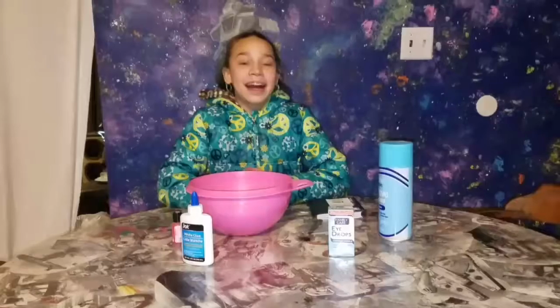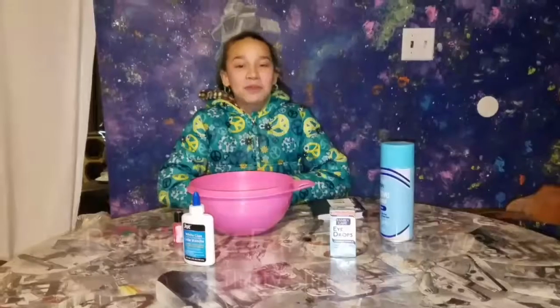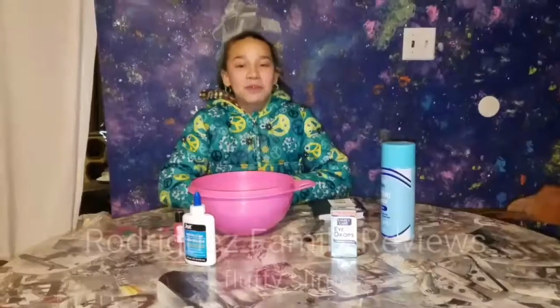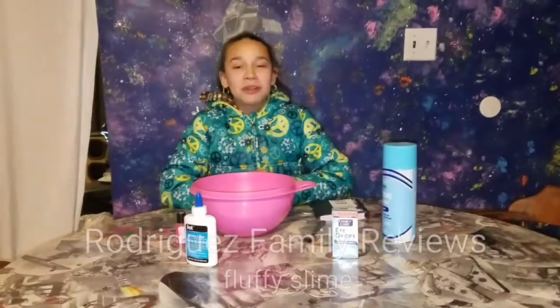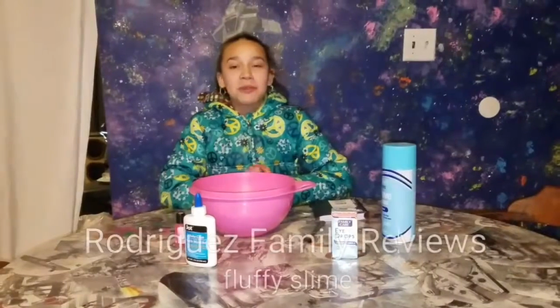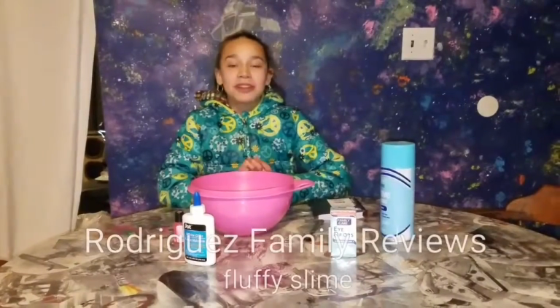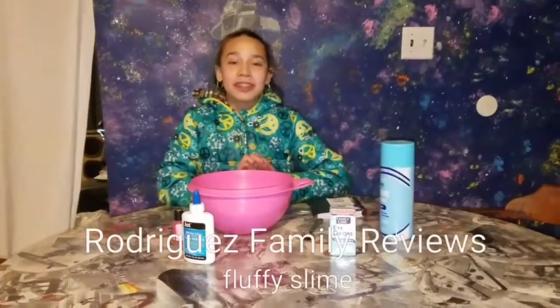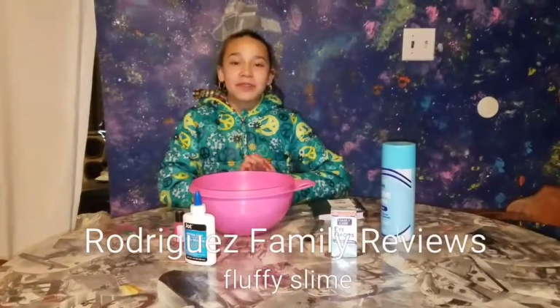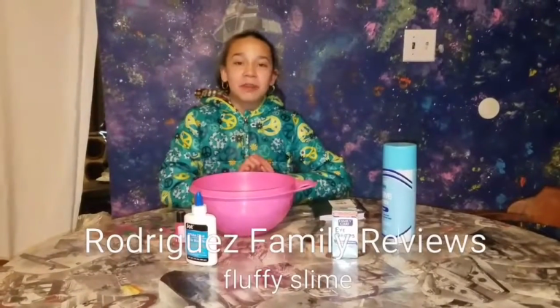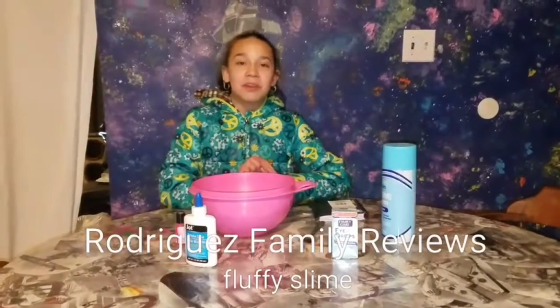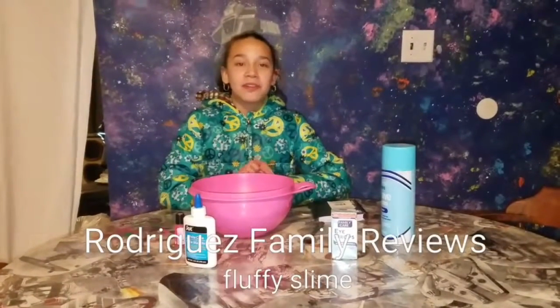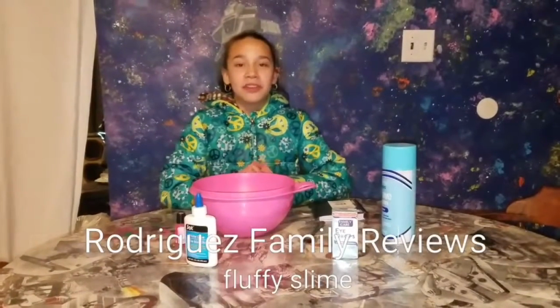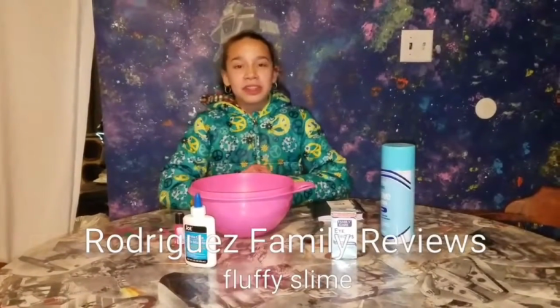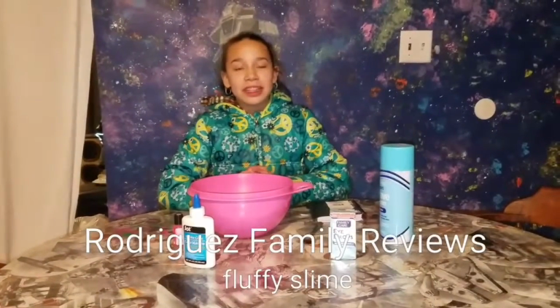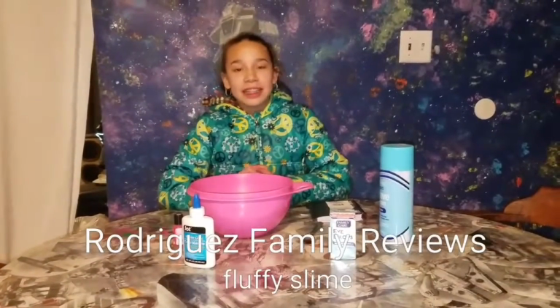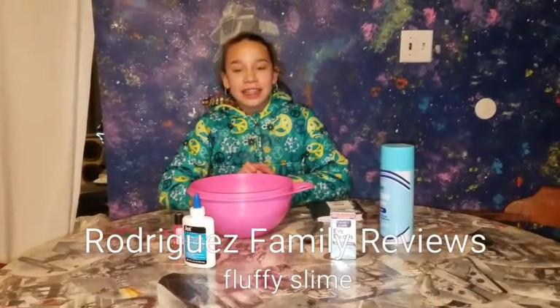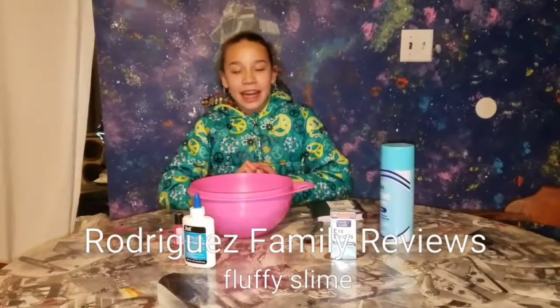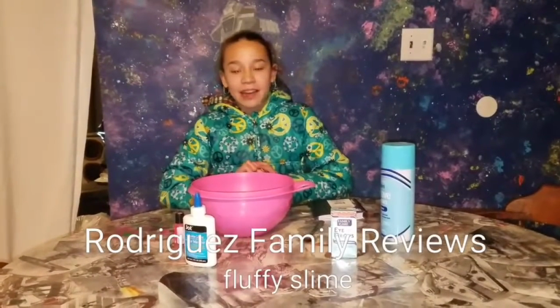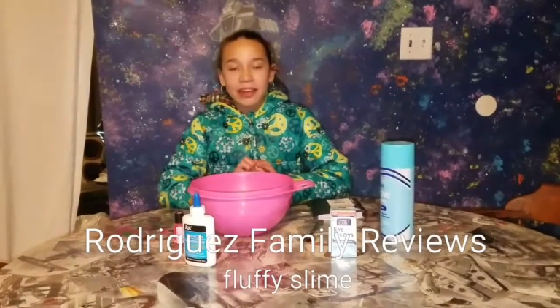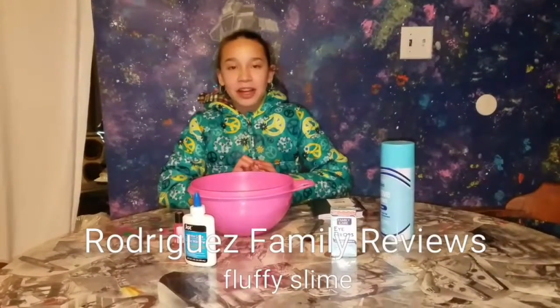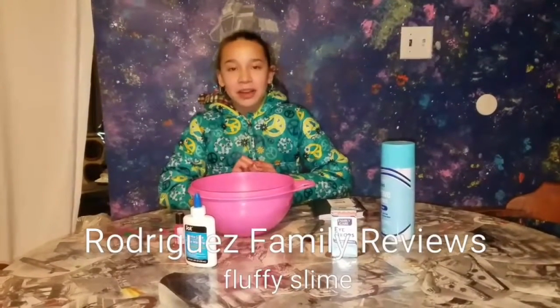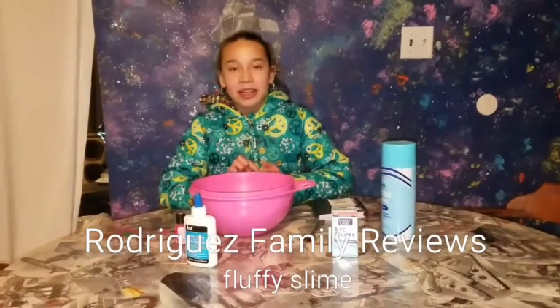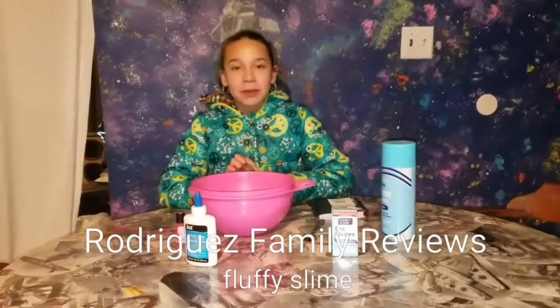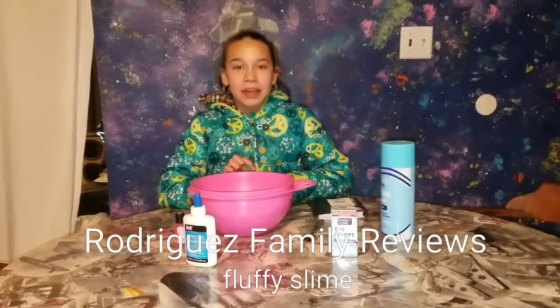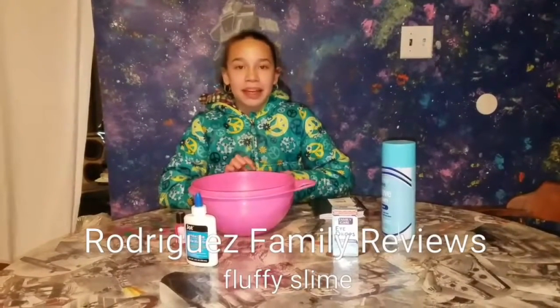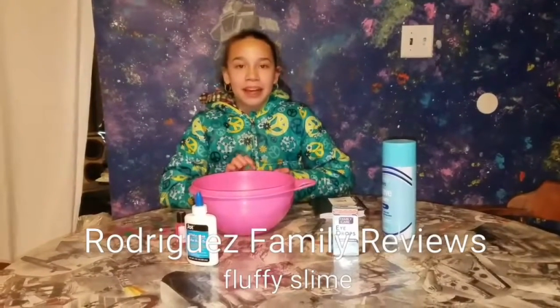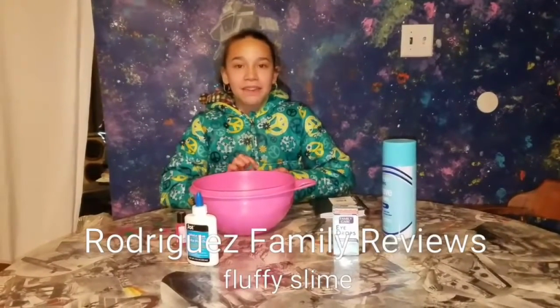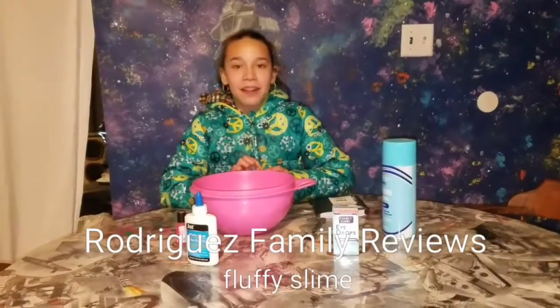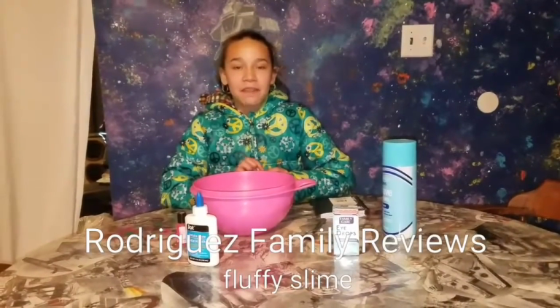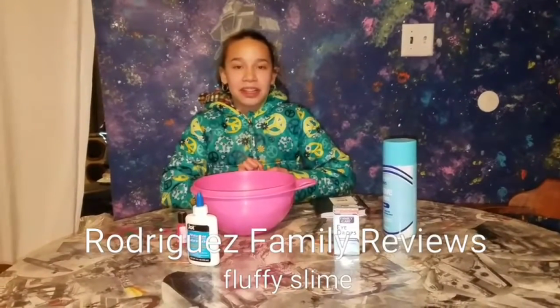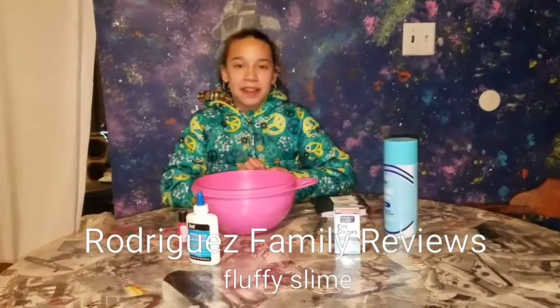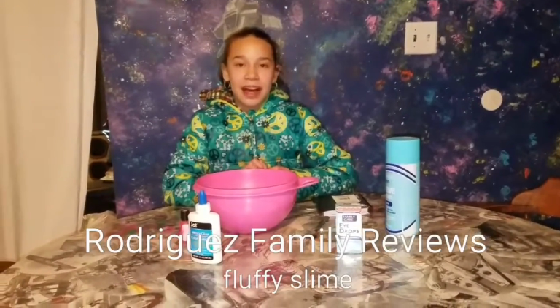Welcome to Rodriguez Family Reviews. Today we are going to be making fluffy slime.